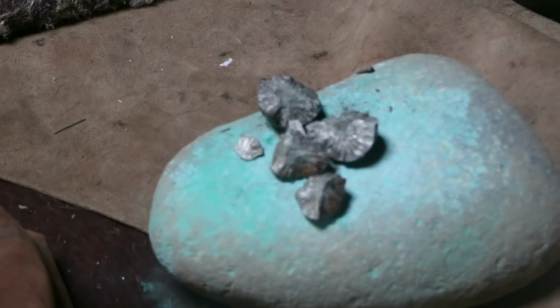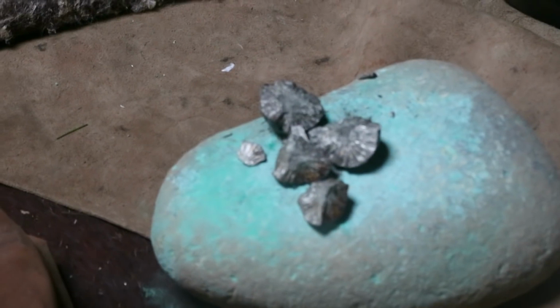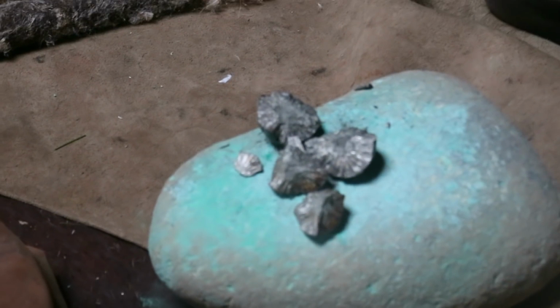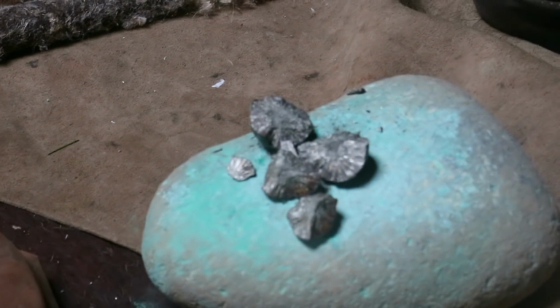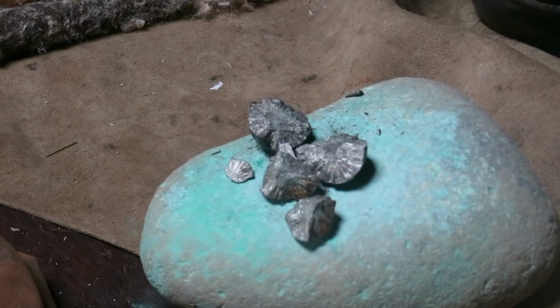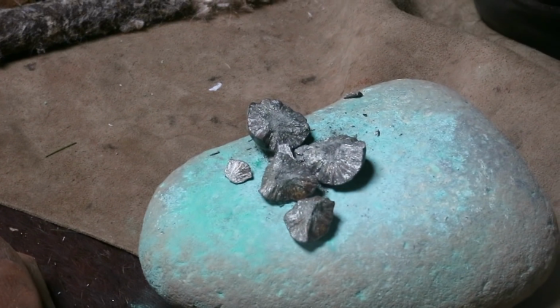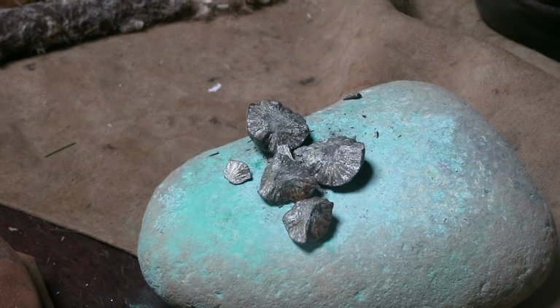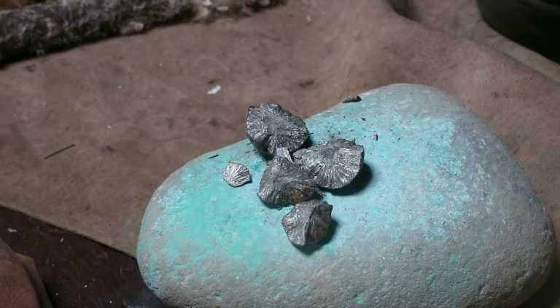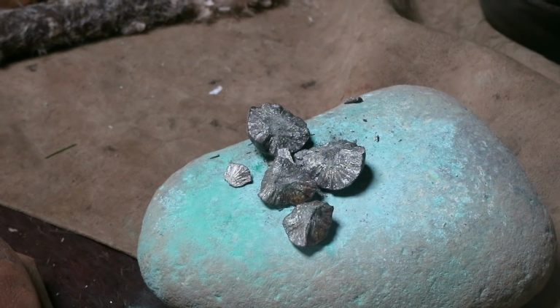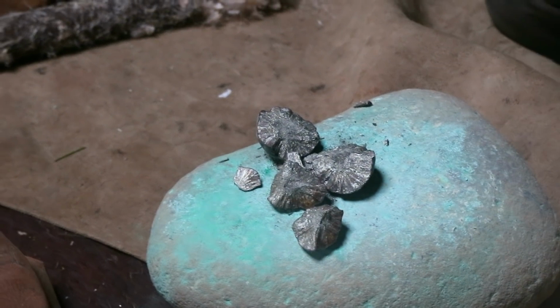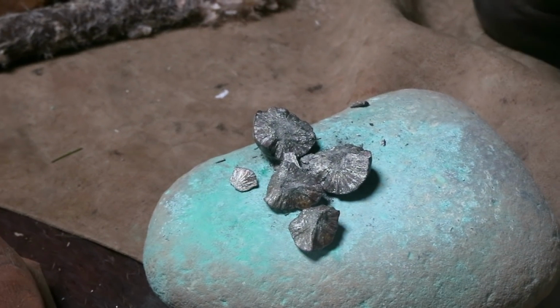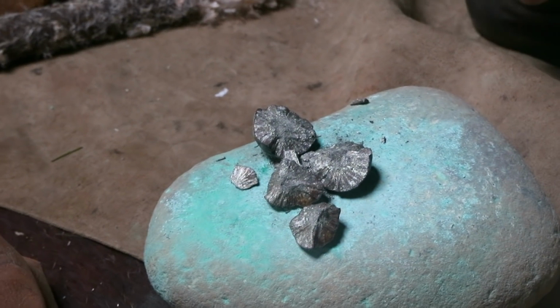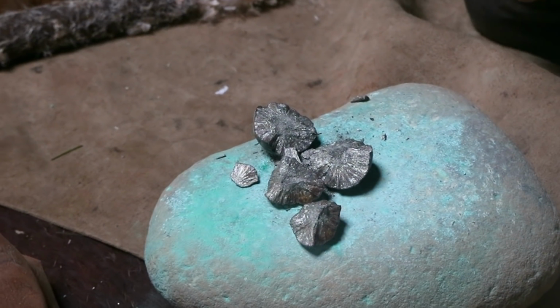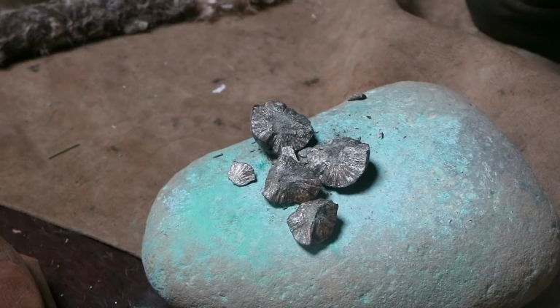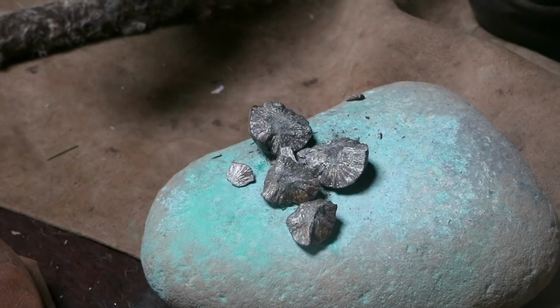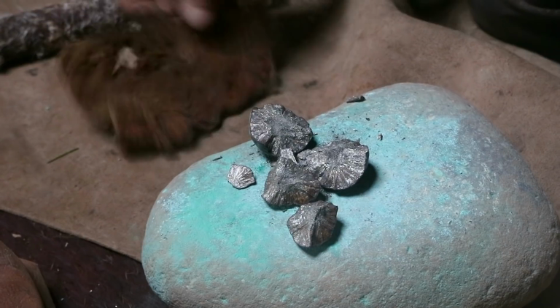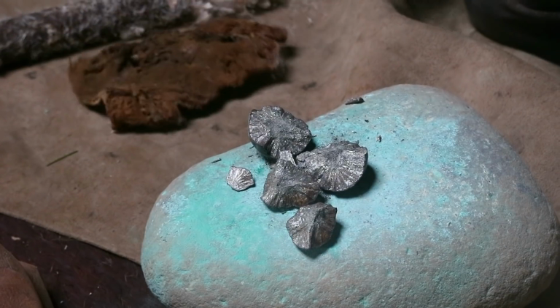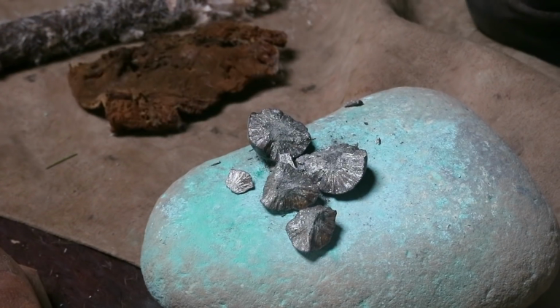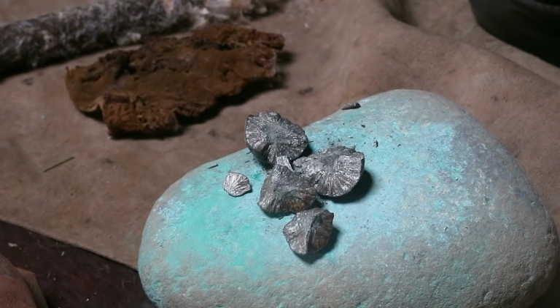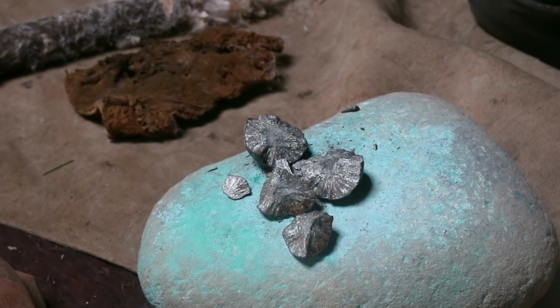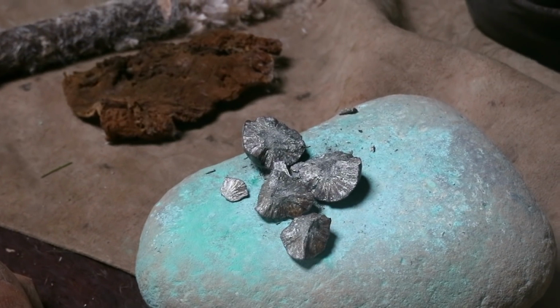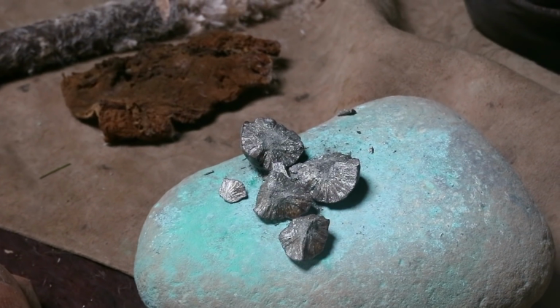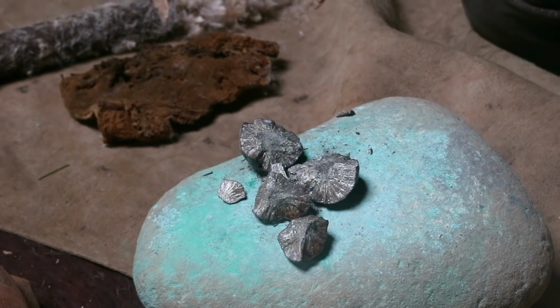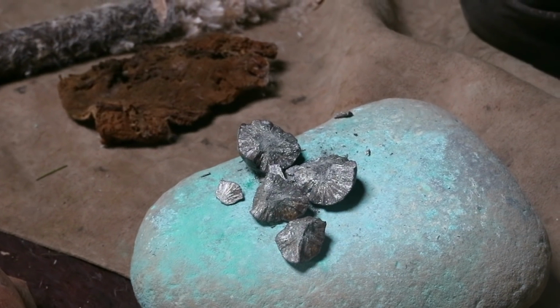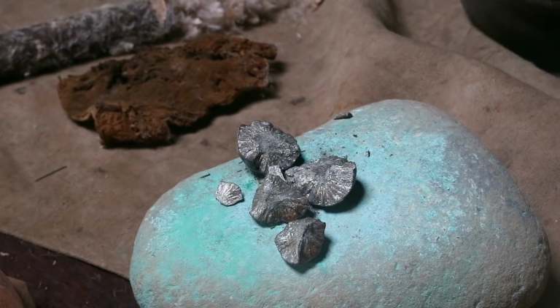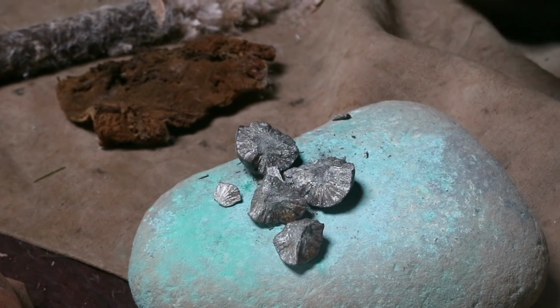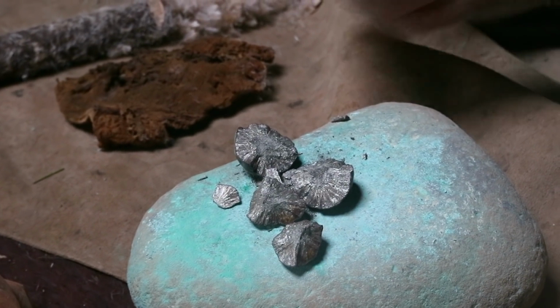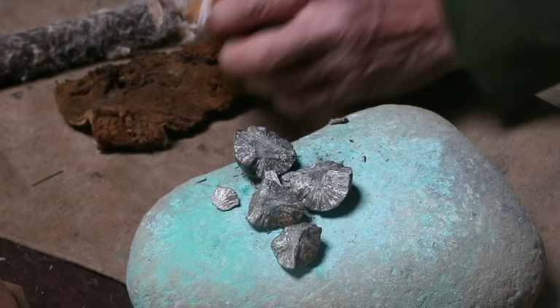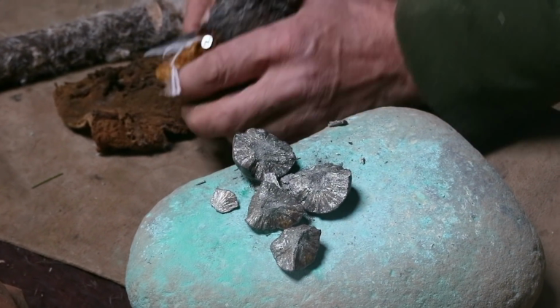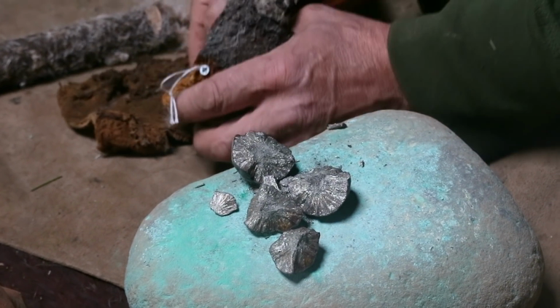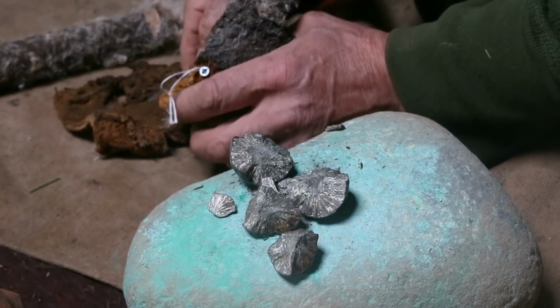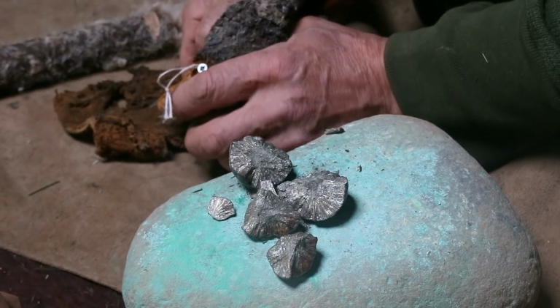Is it always found in balls, or what? Yeah, pretty much, and they get quite big as well.